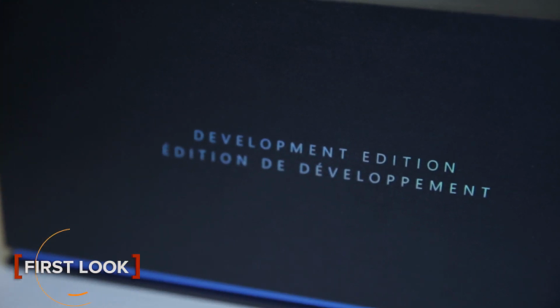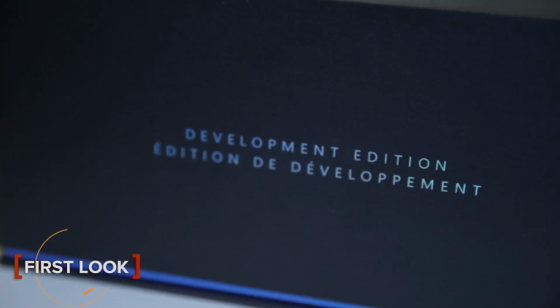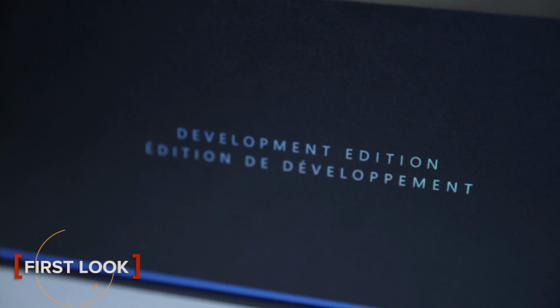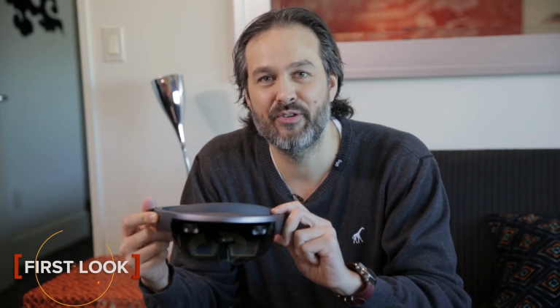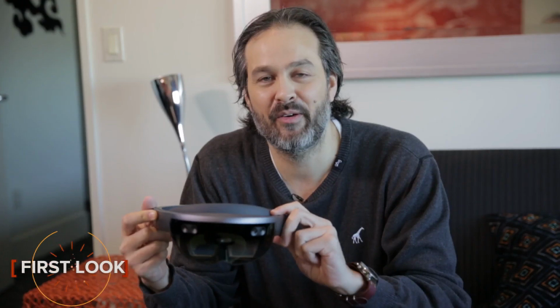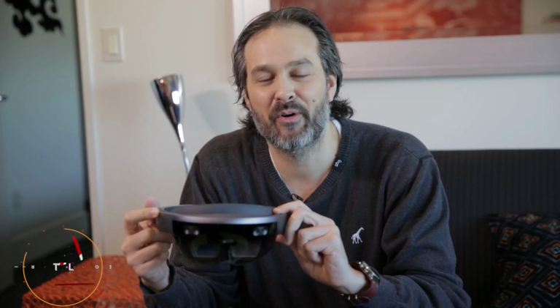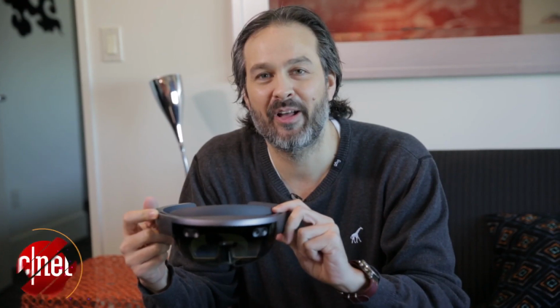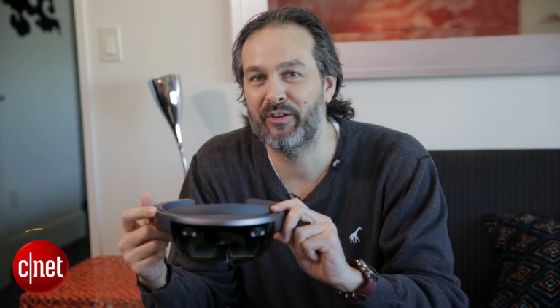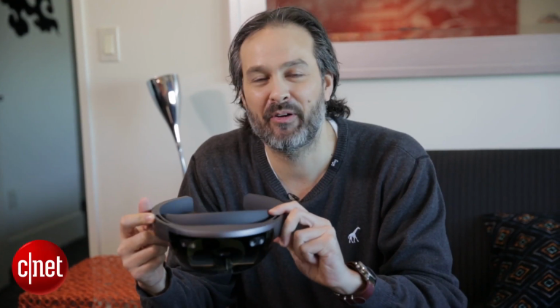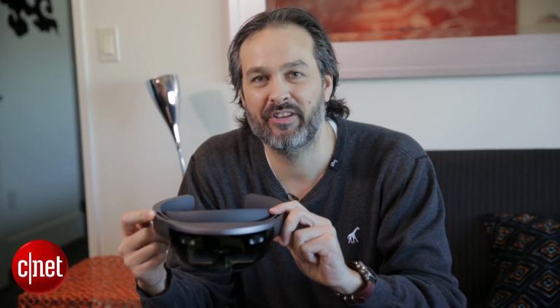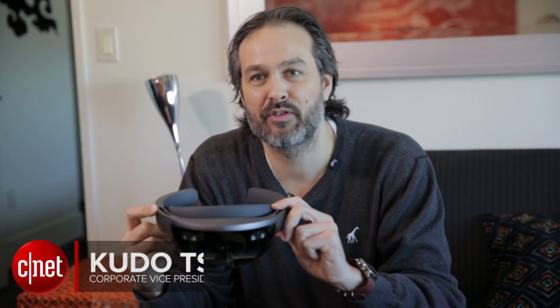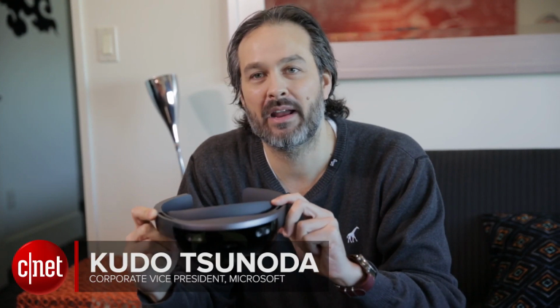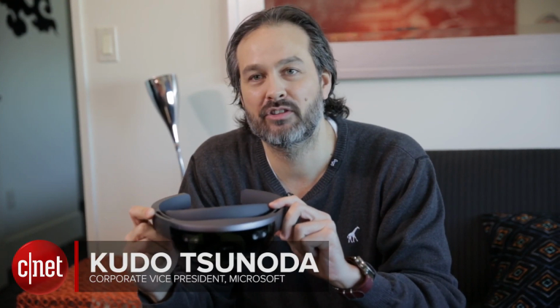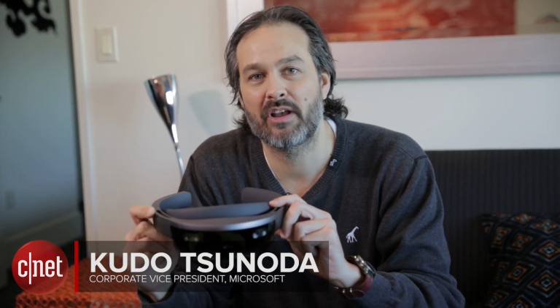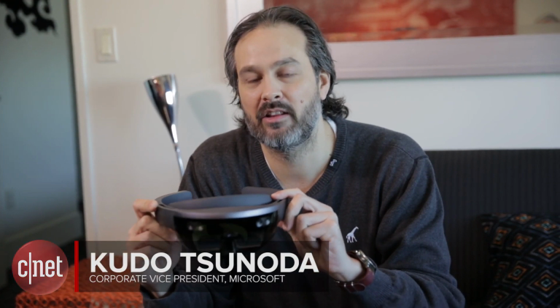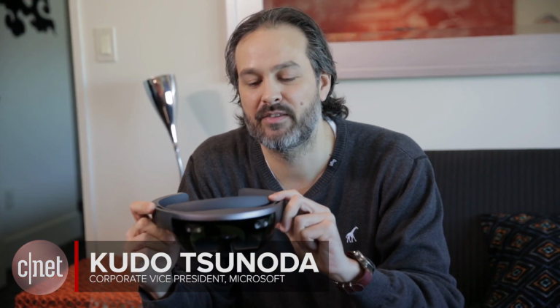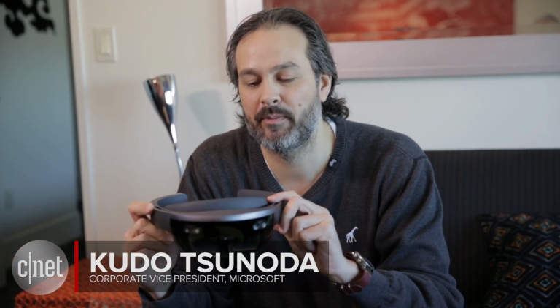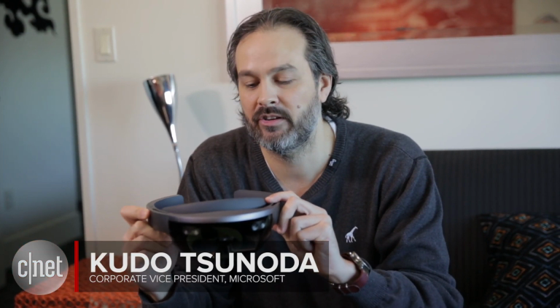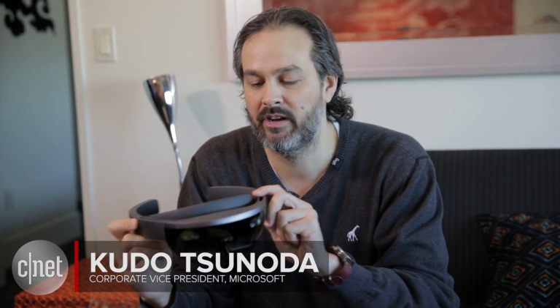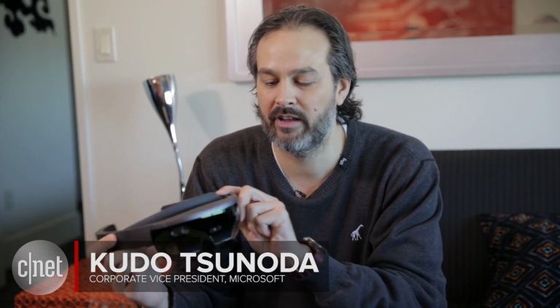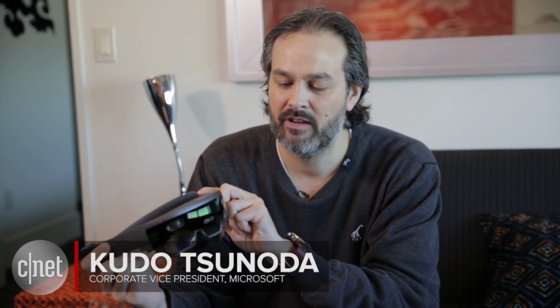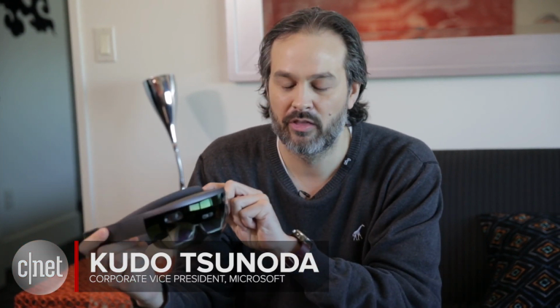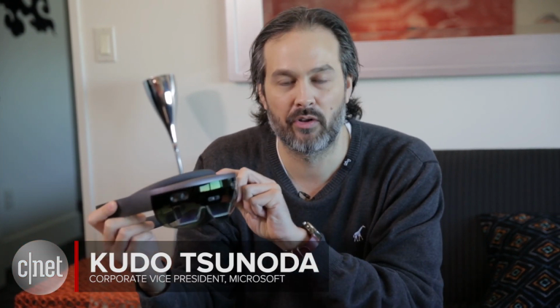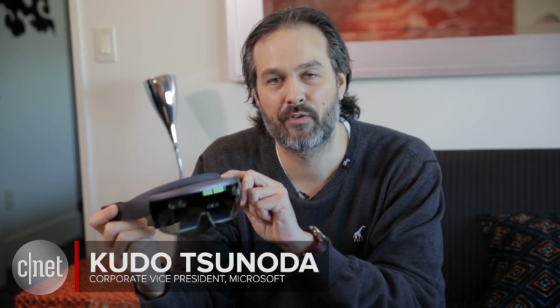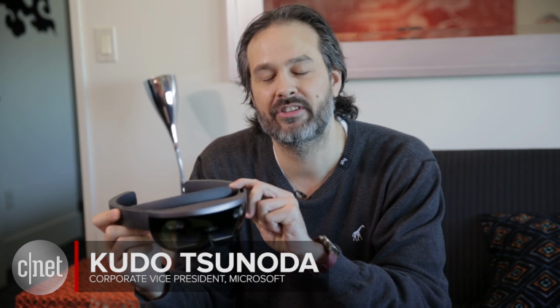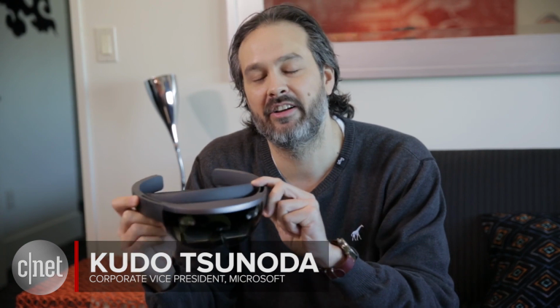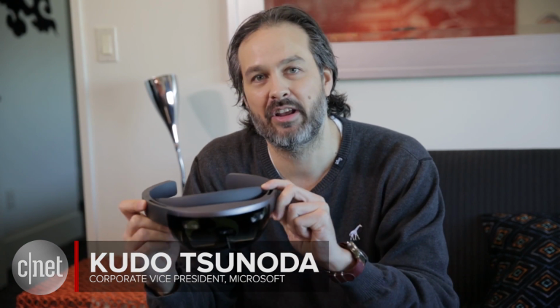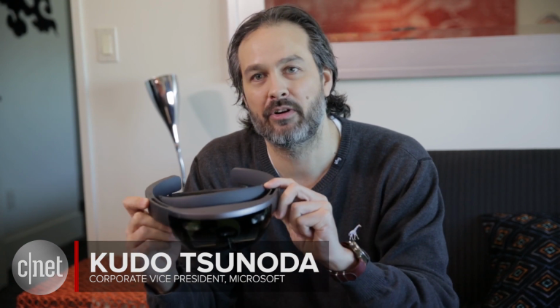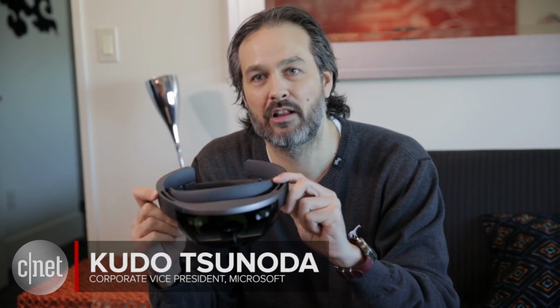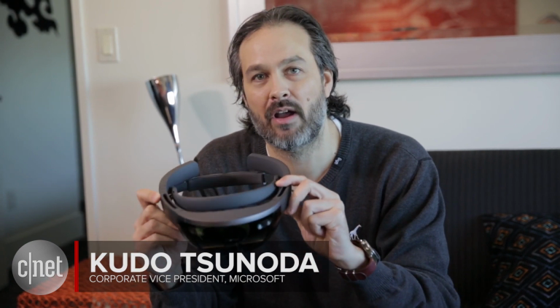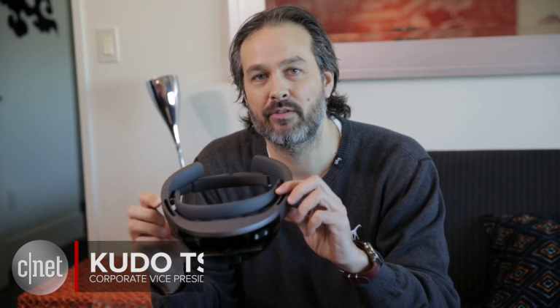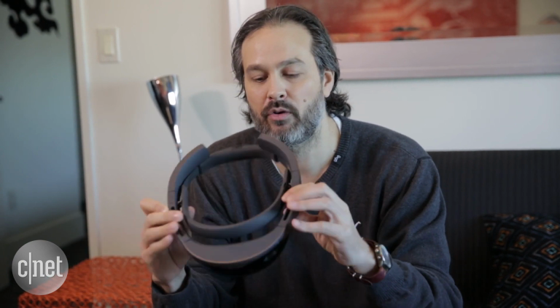Hey, I'm Kudo. I work on the experiences for the Microsoft HoloLens Development Edition. Here it is, the world's first untethered holographic computer.